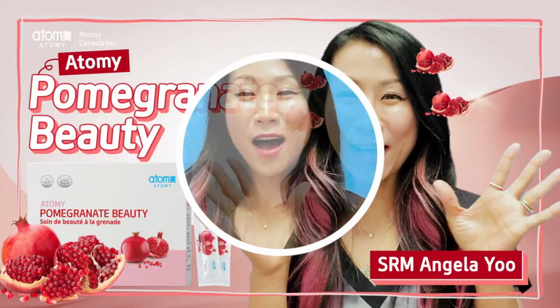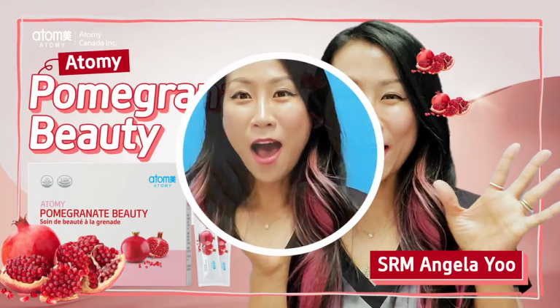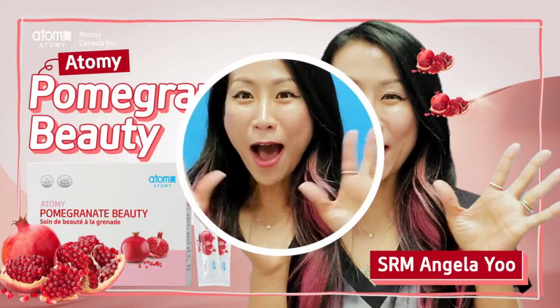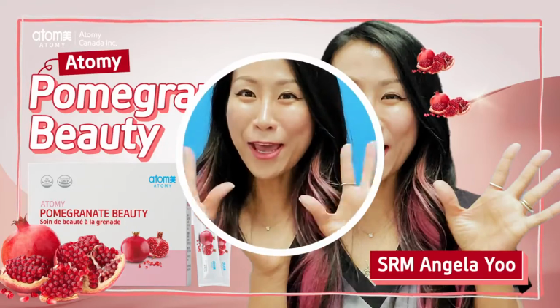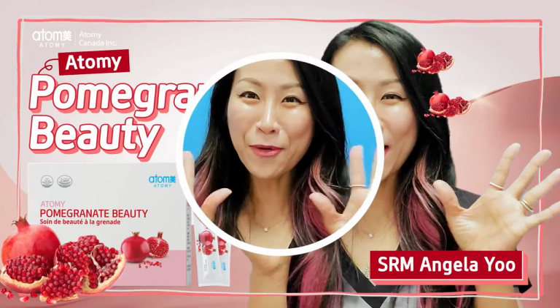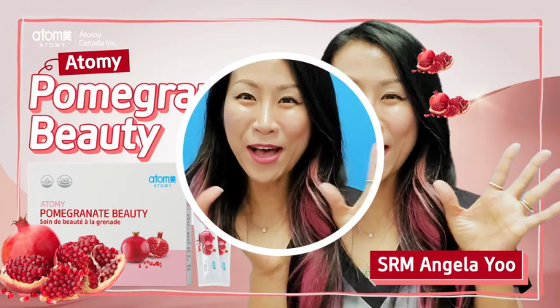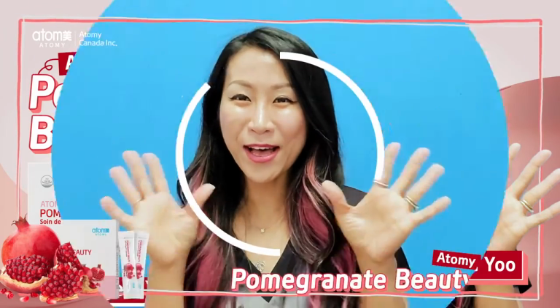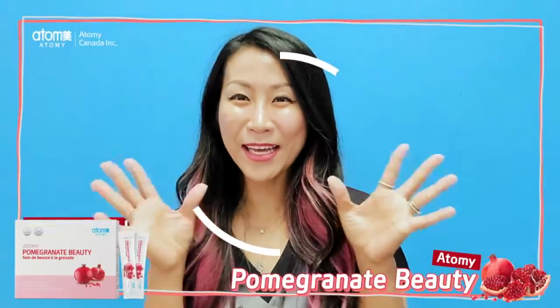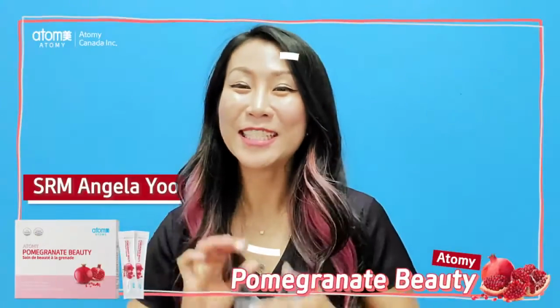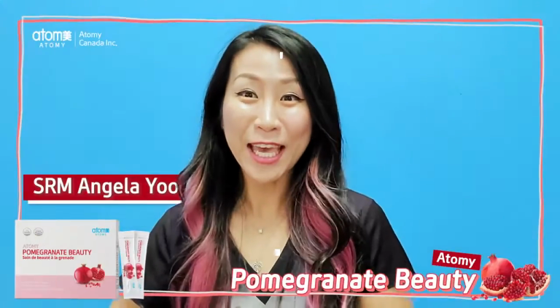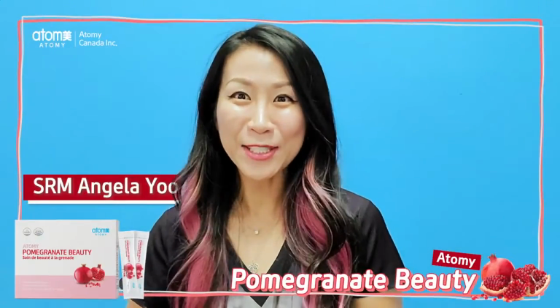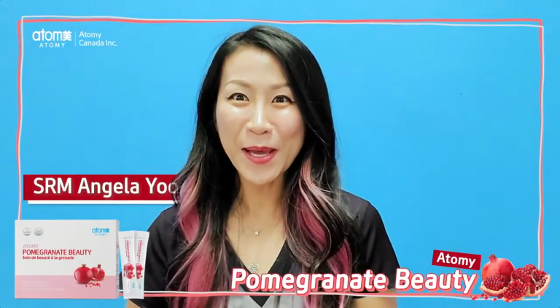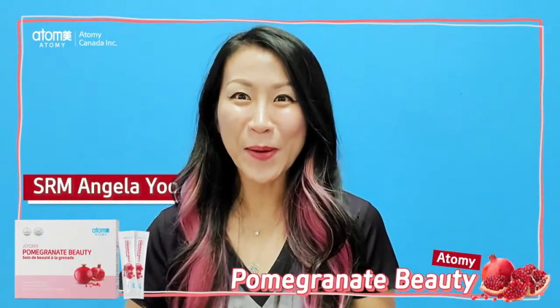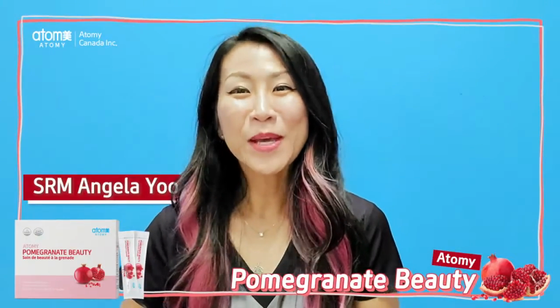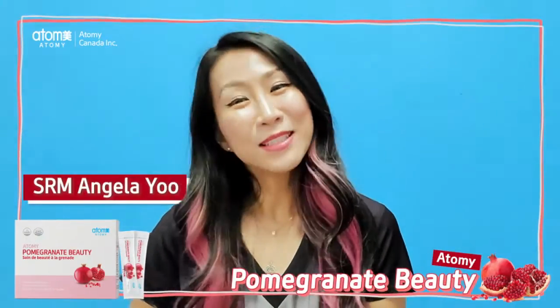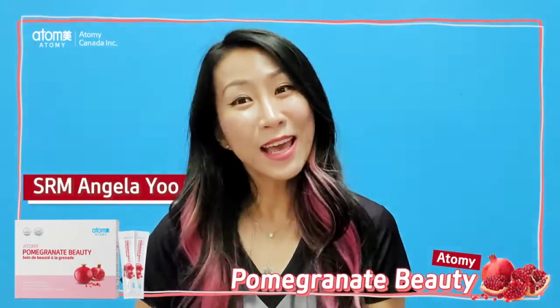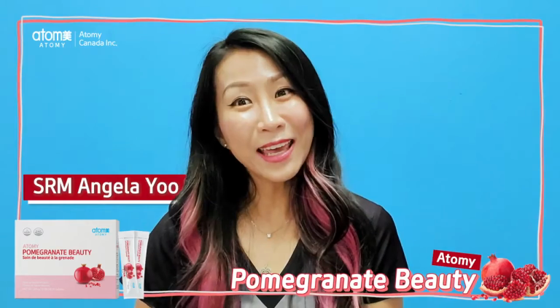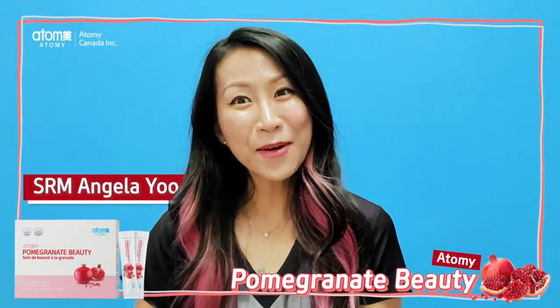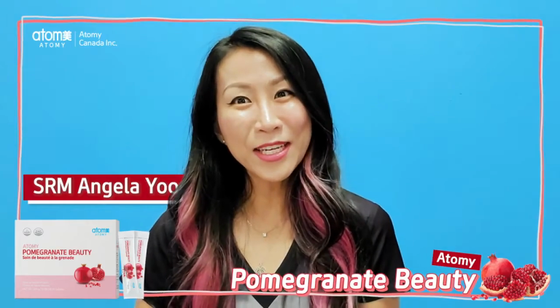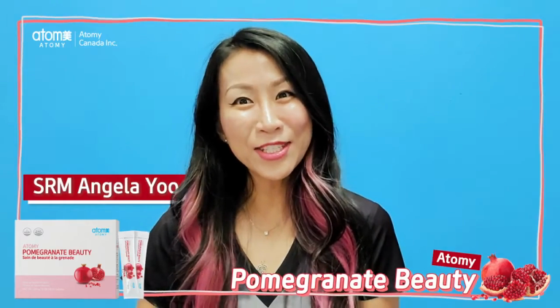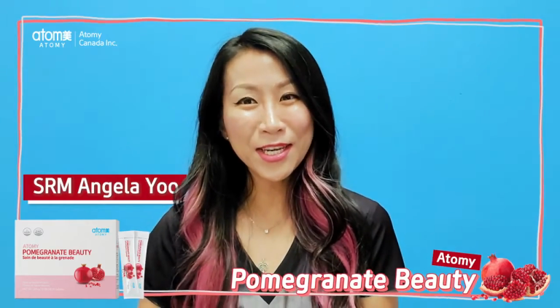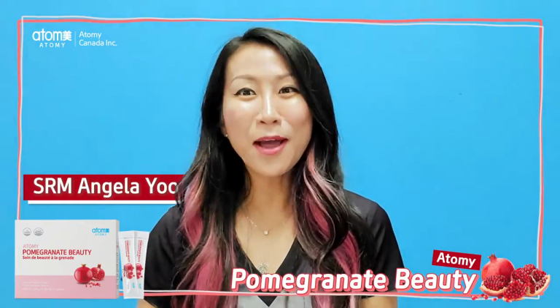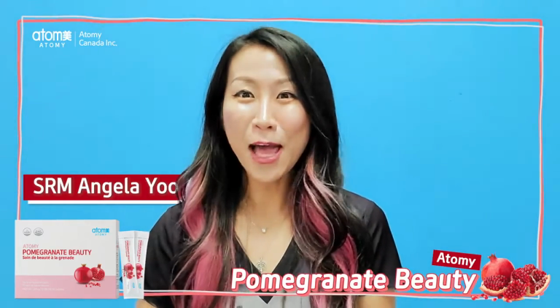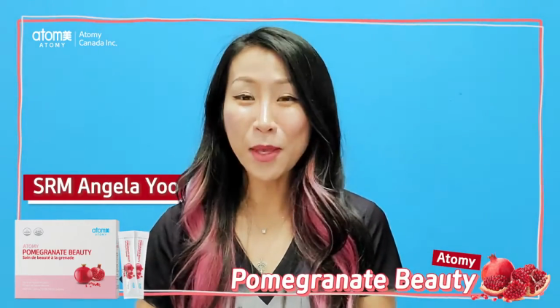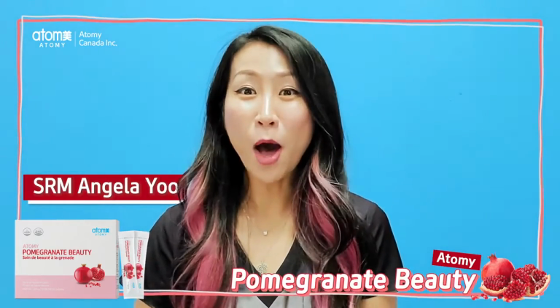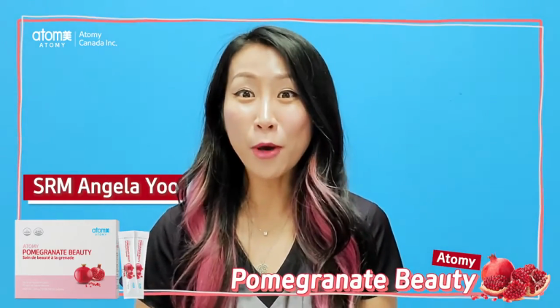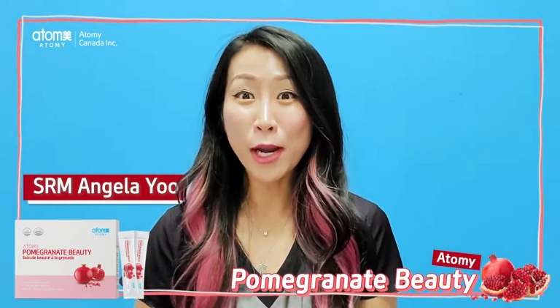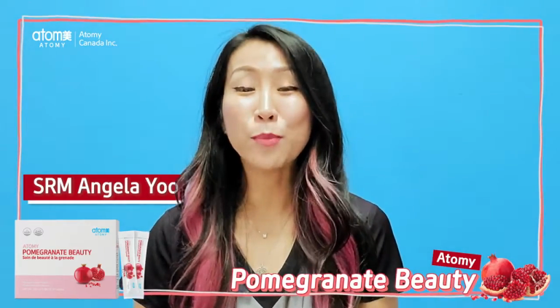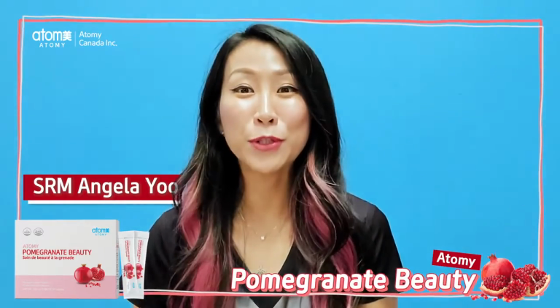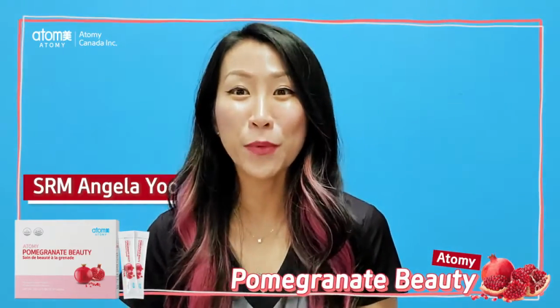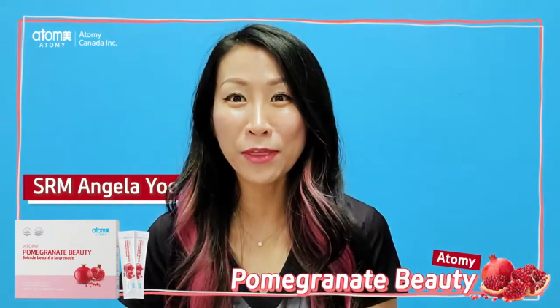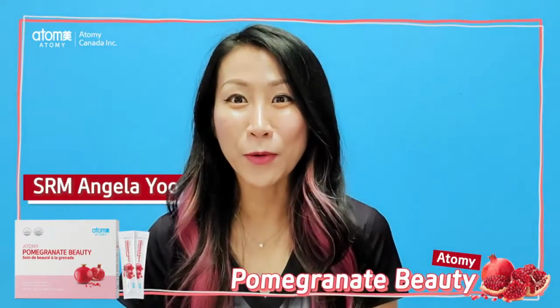Hi everyone! It's Angela. Today, I wanted to share Atomy Pomegranate Beauty with you.